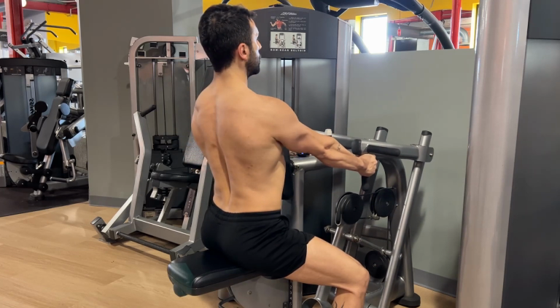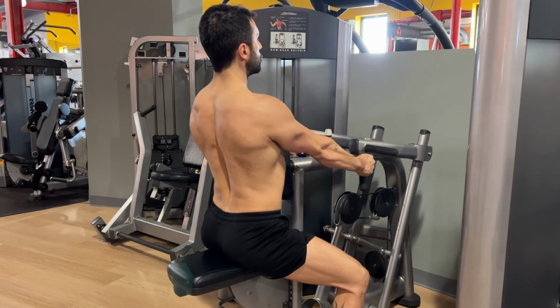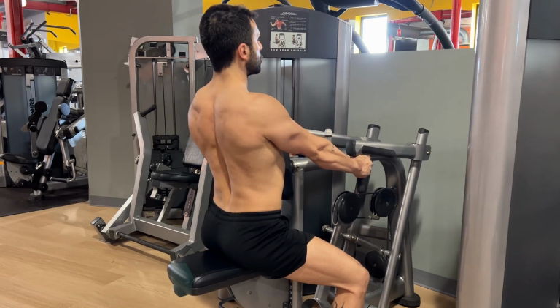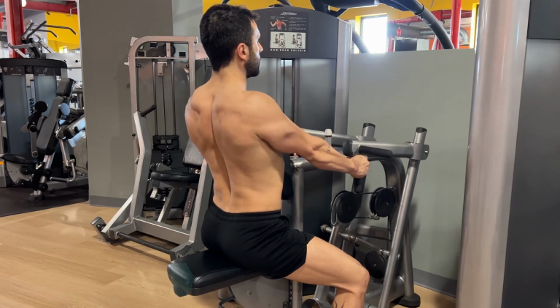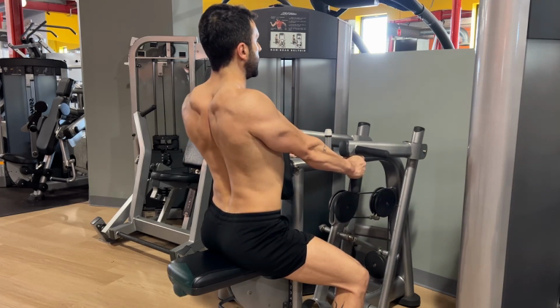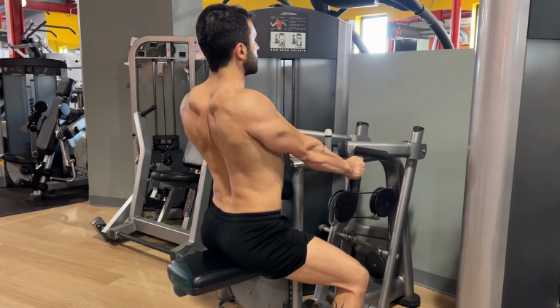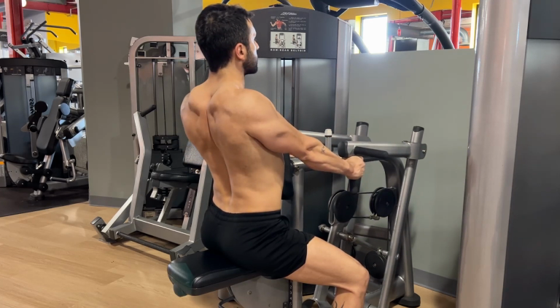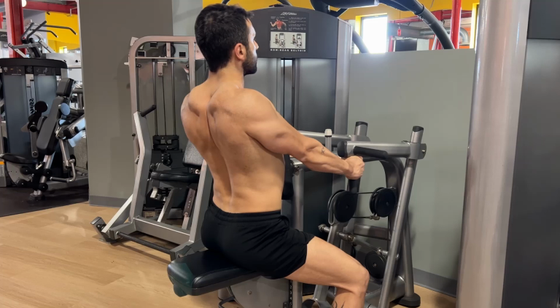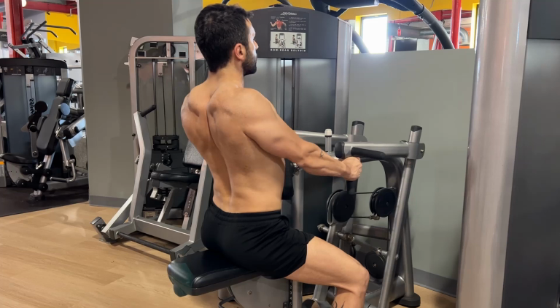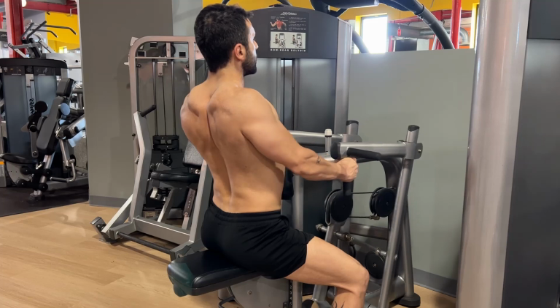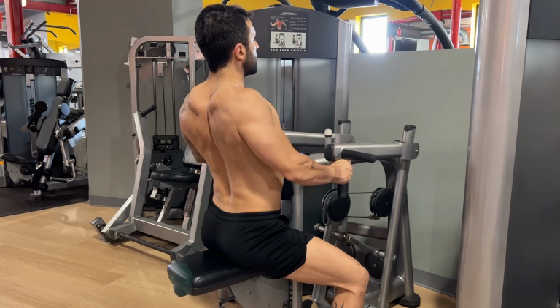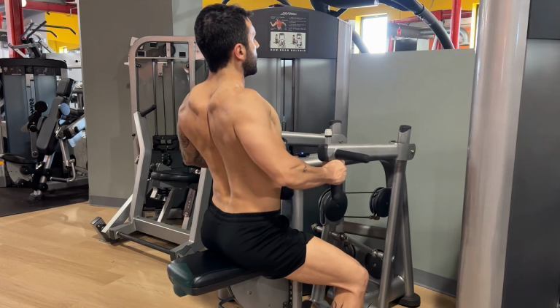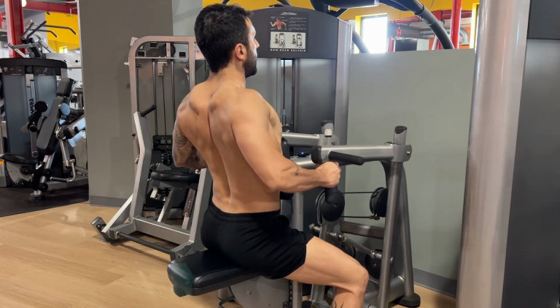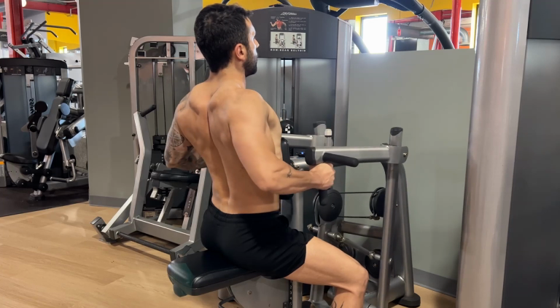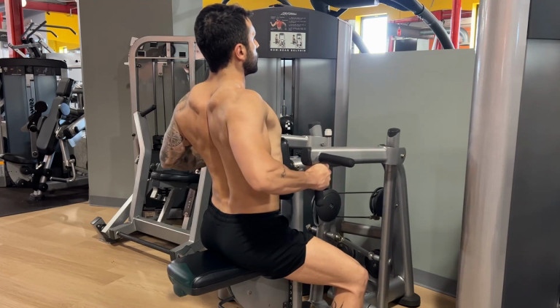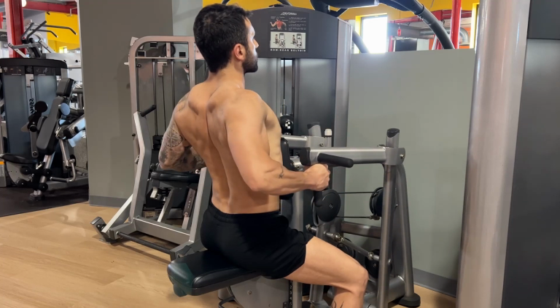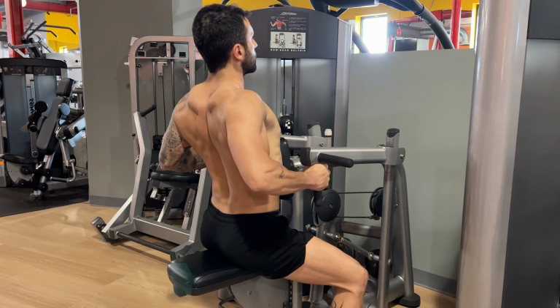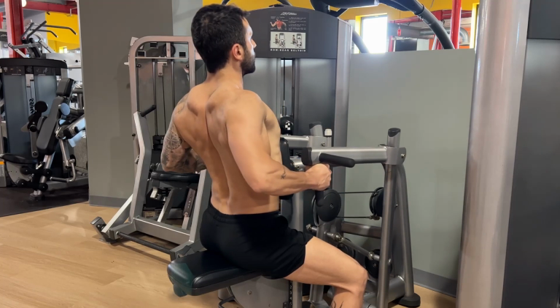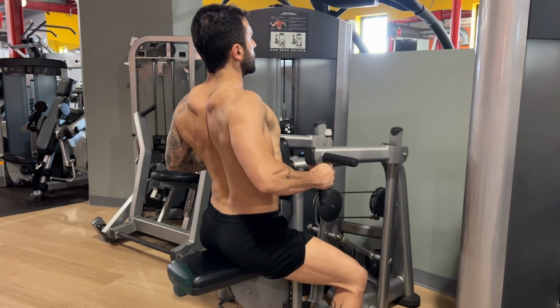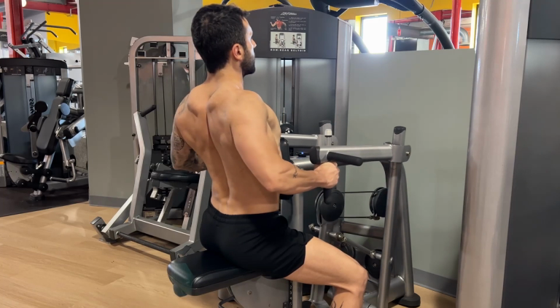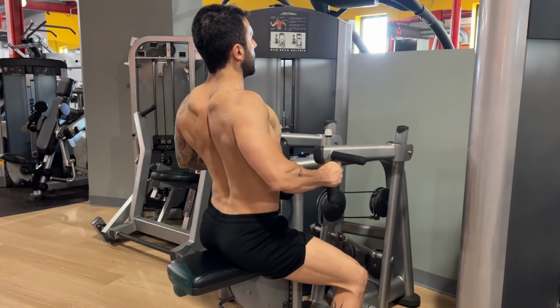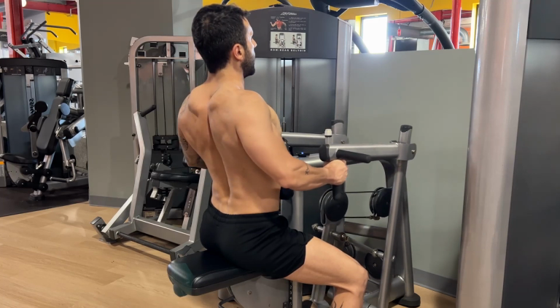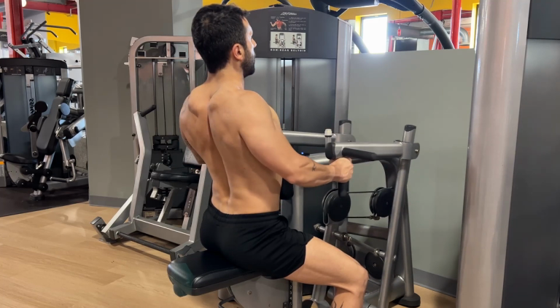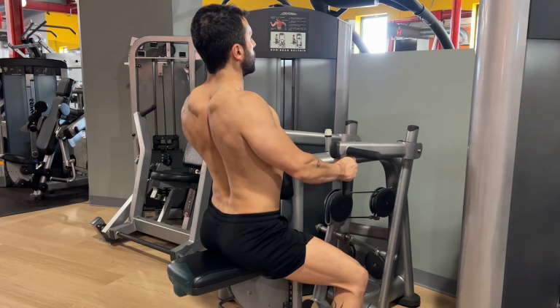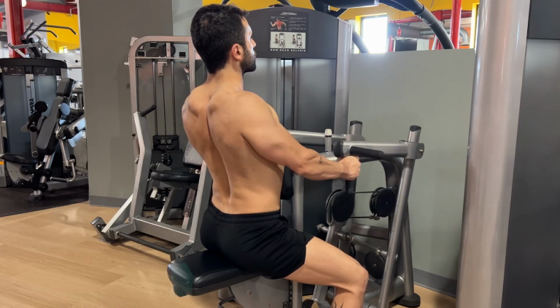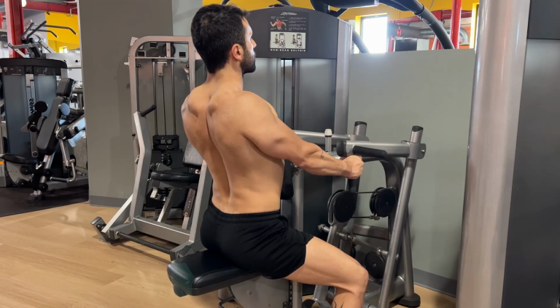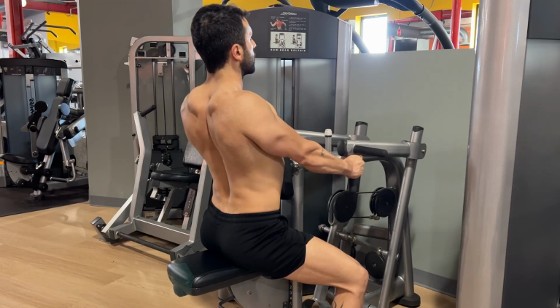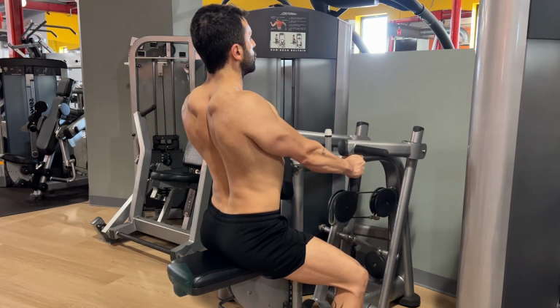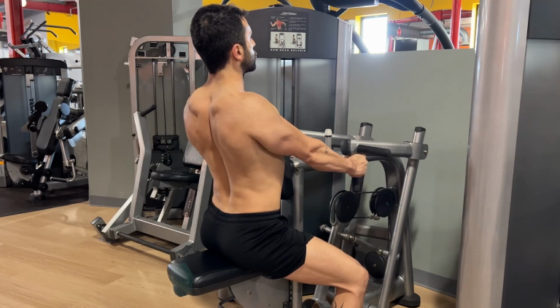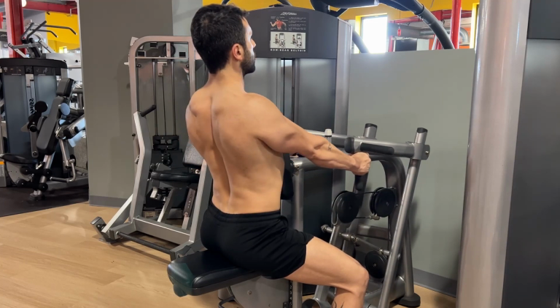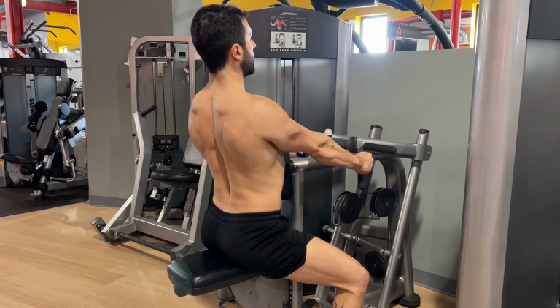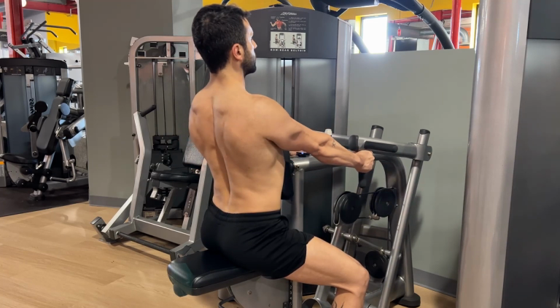Shoulder blades, elbows — elbows, shoulder blades.